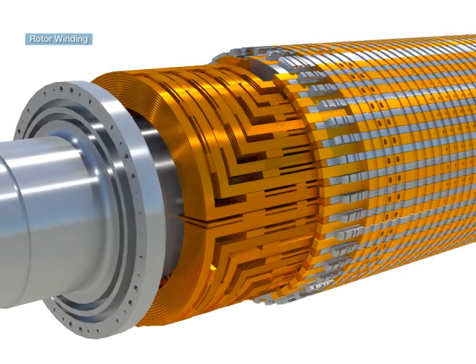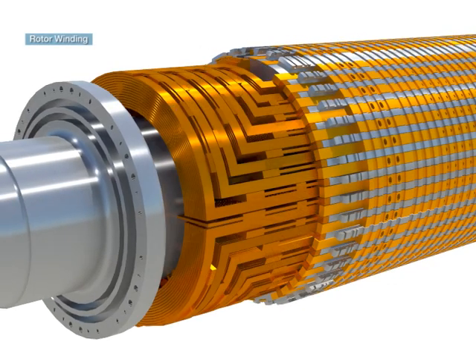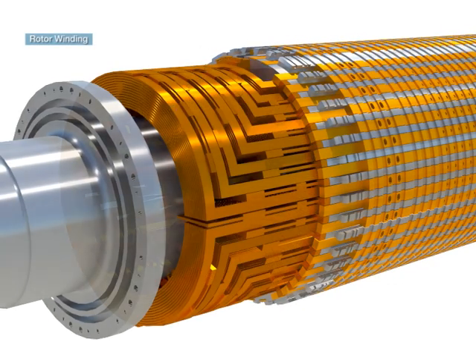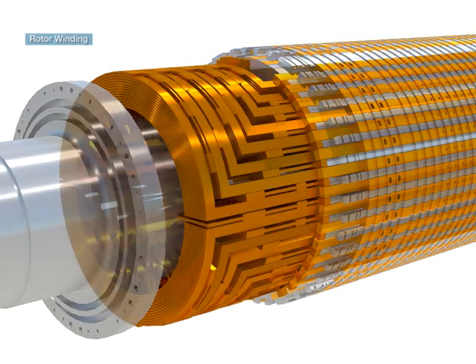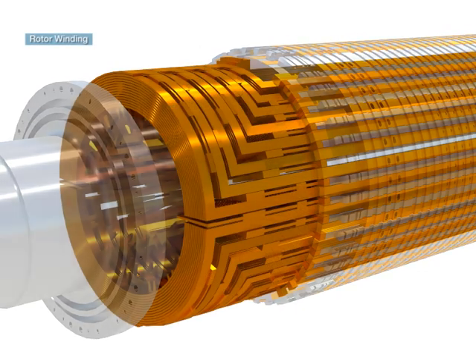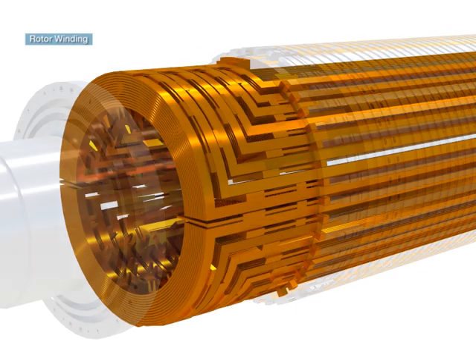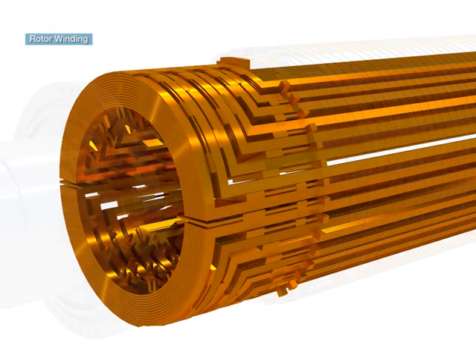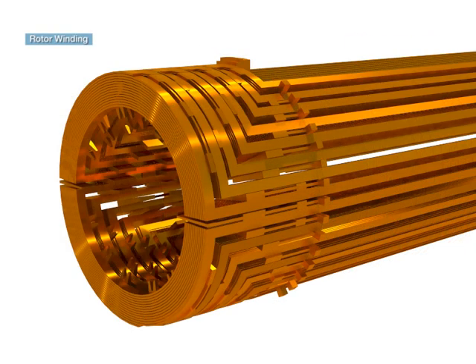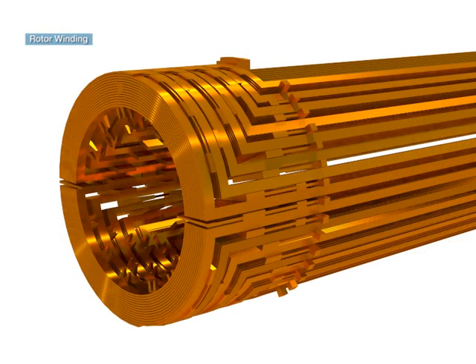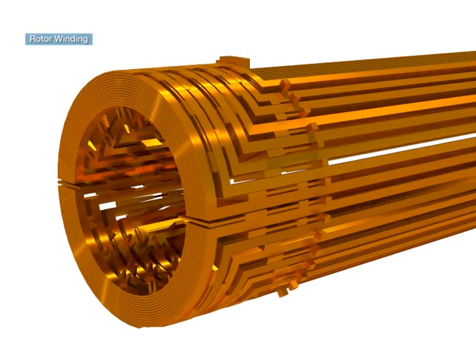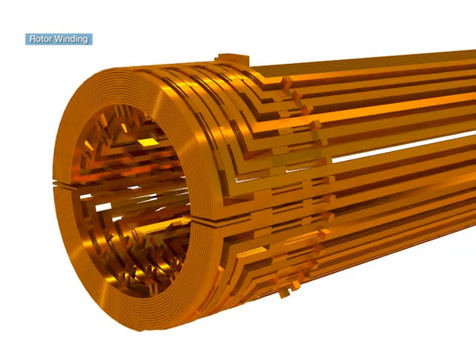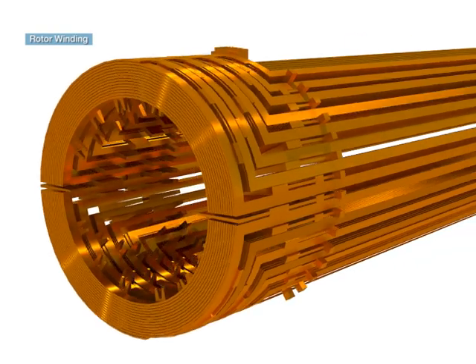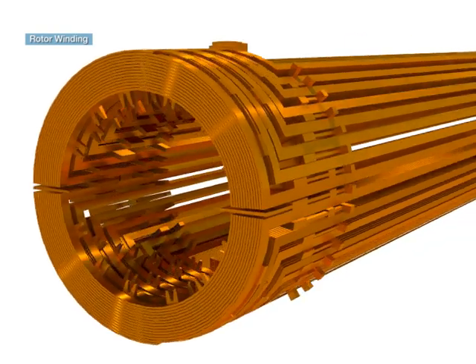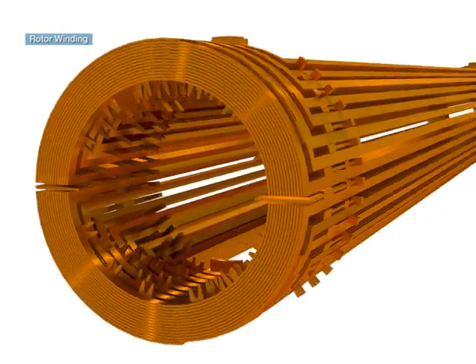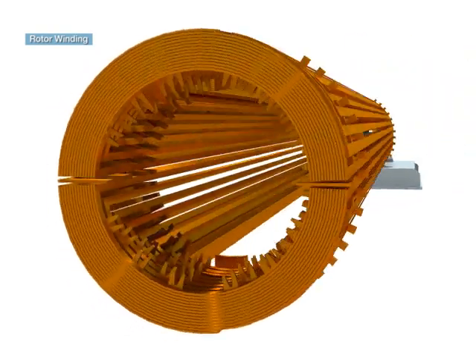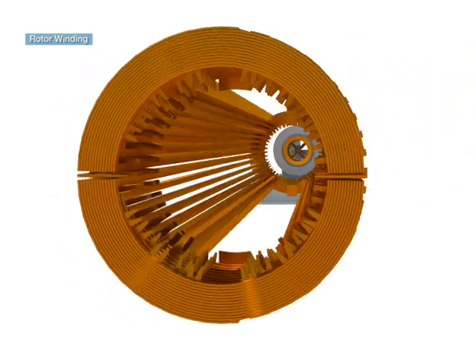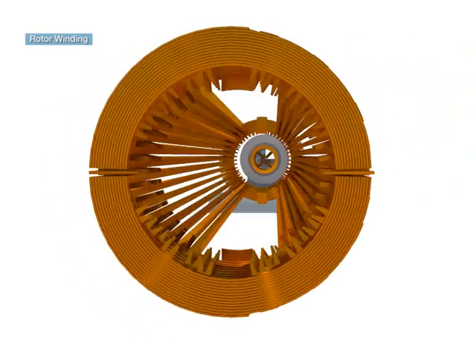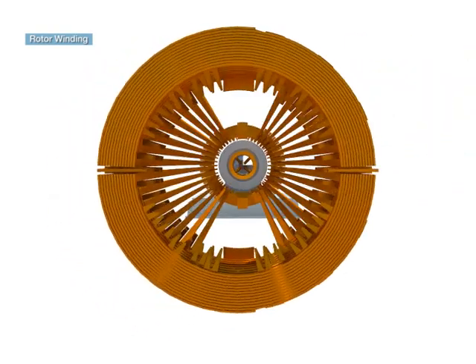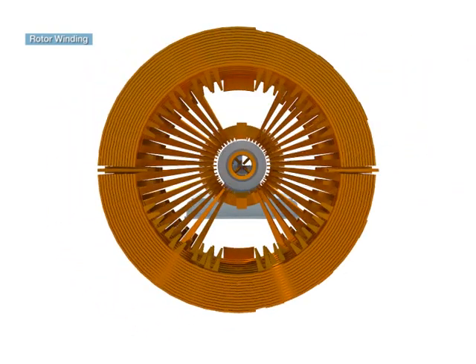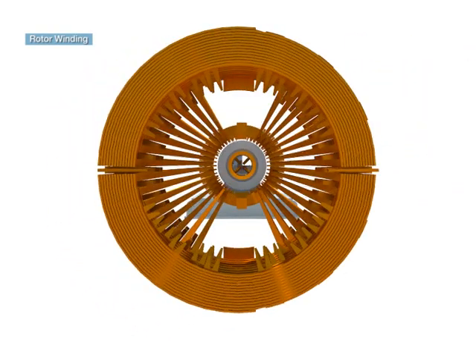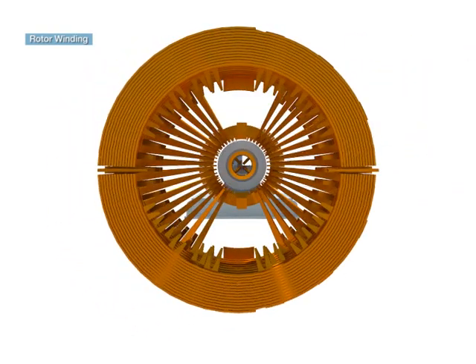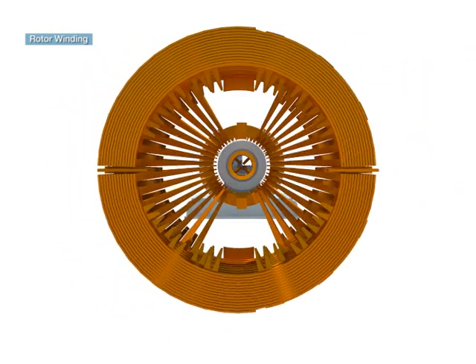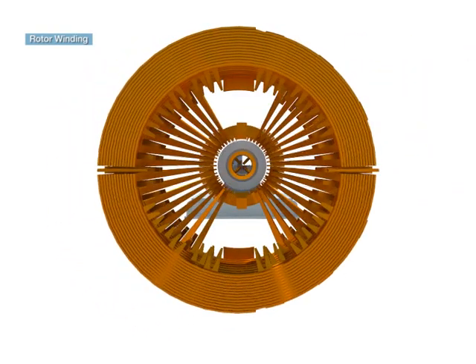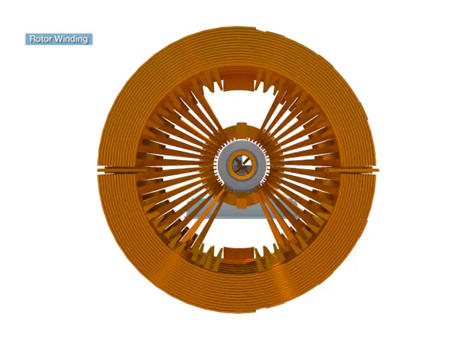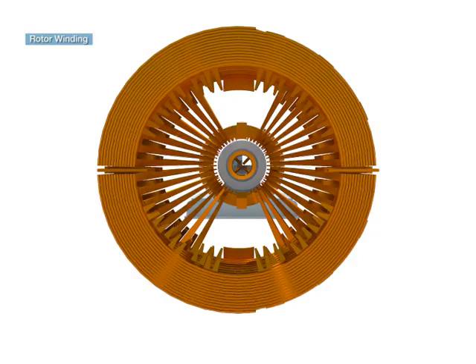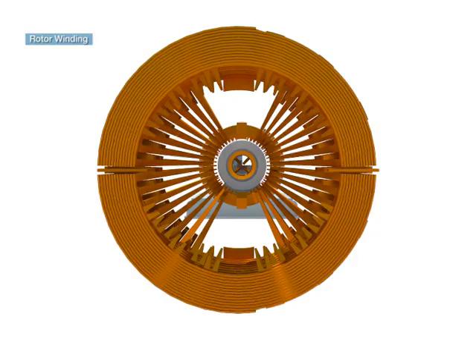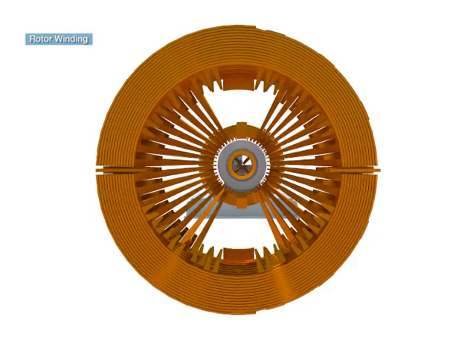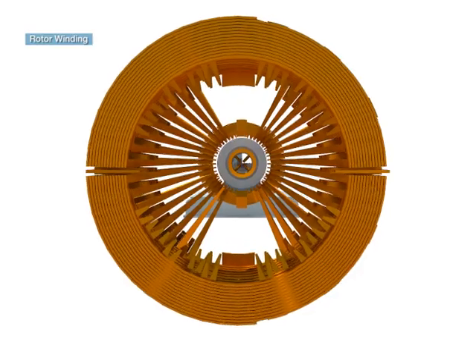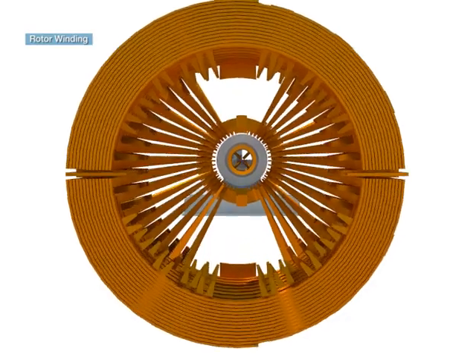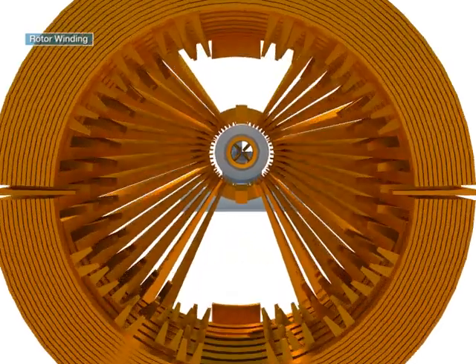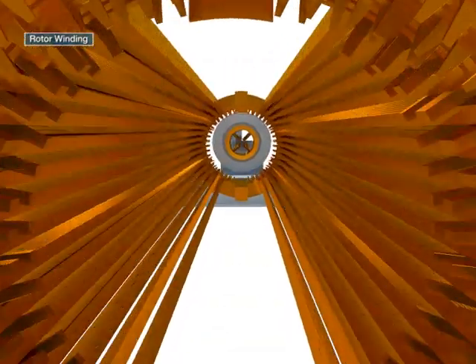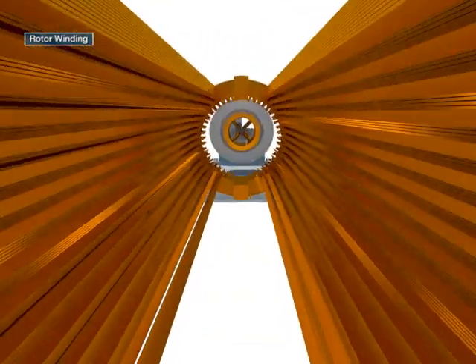The rotor winding is a copper wire carrying direct current to make the rotor shaft a field.